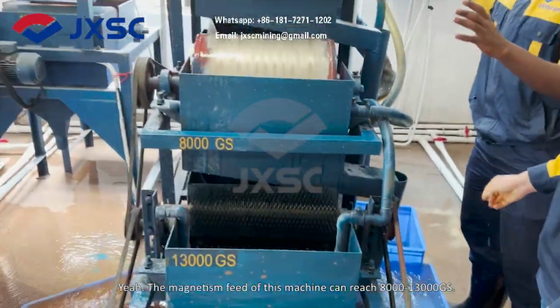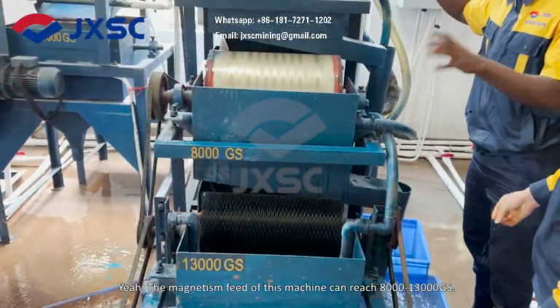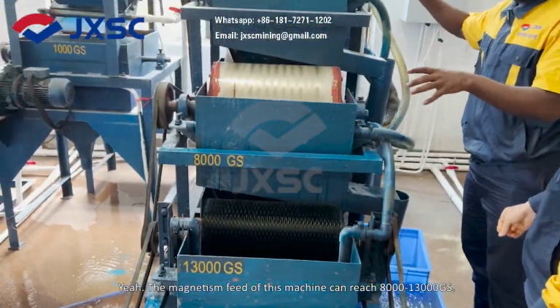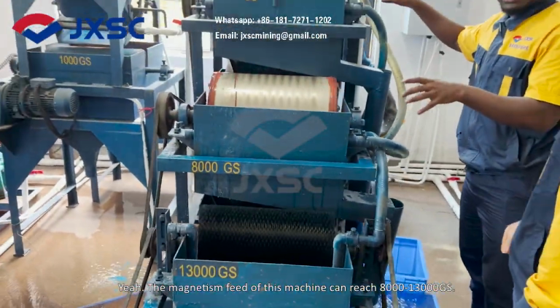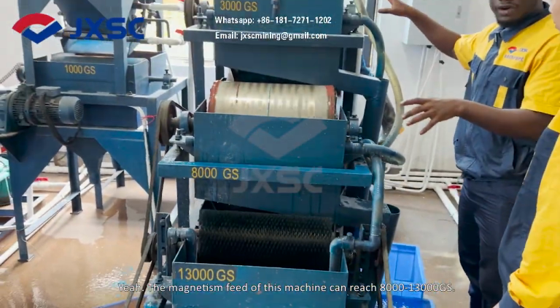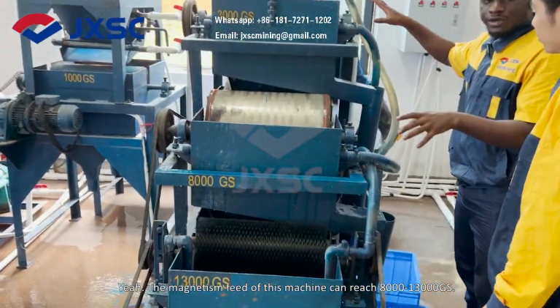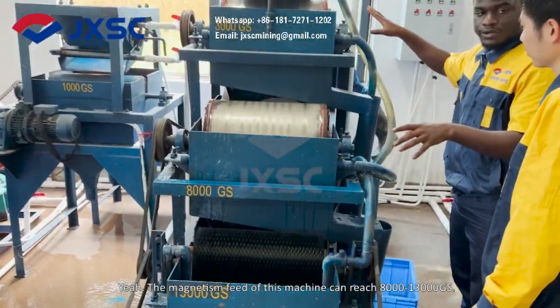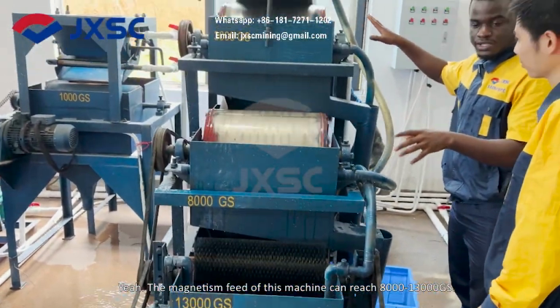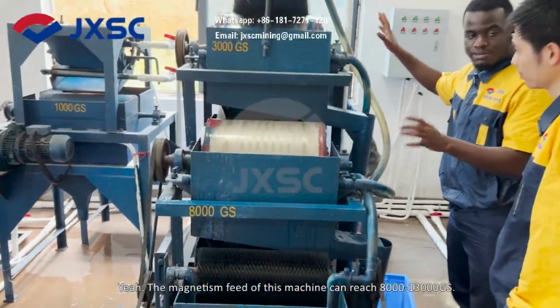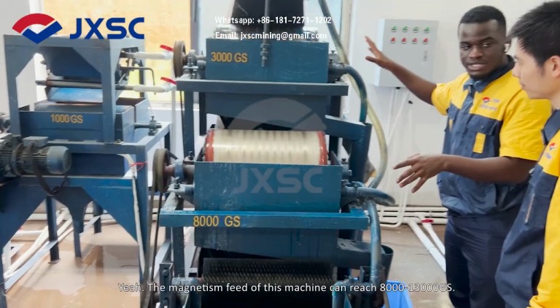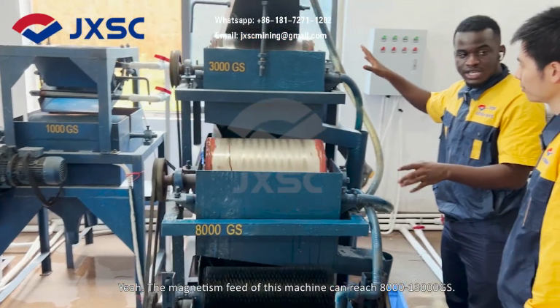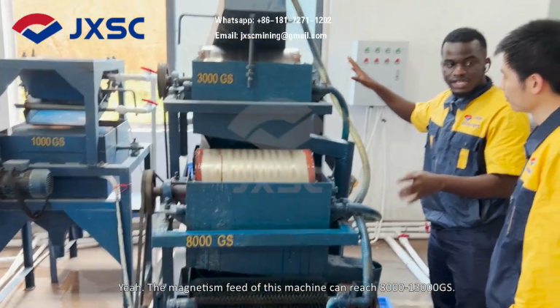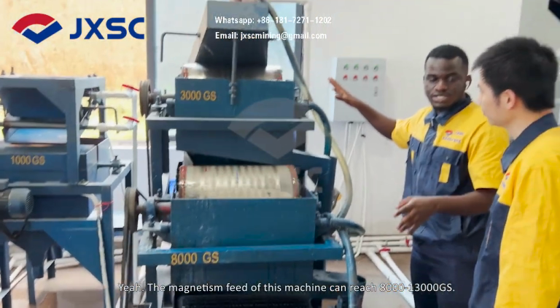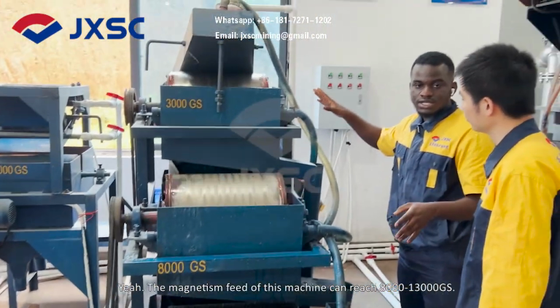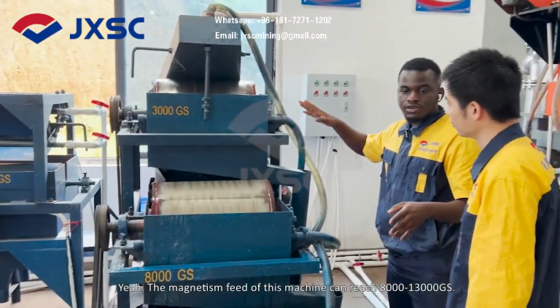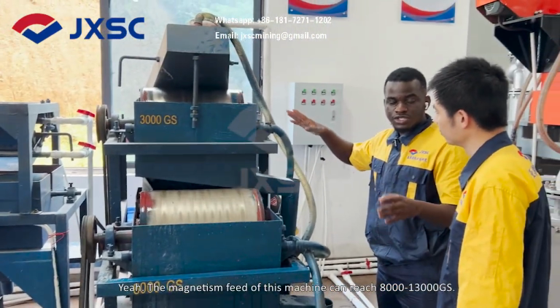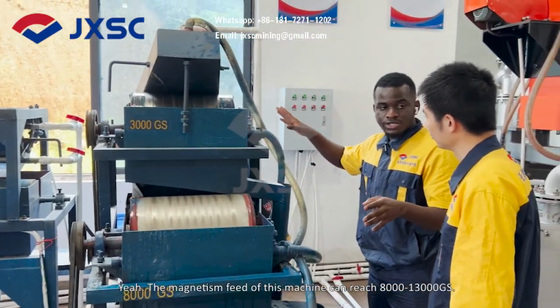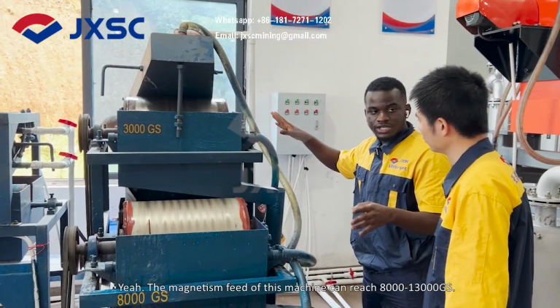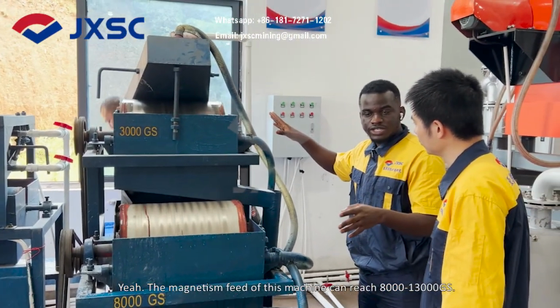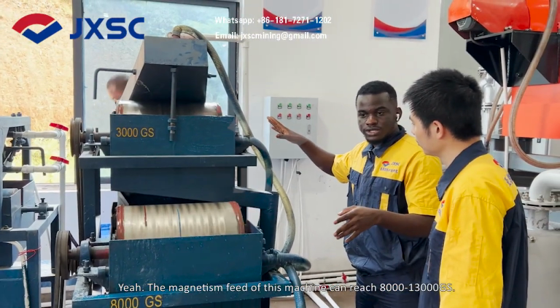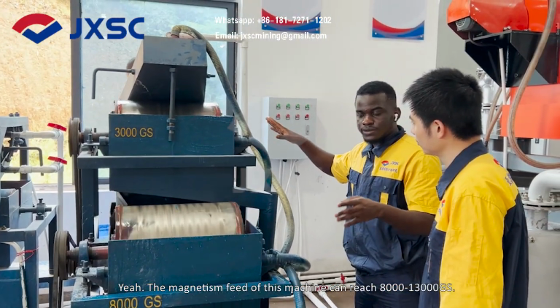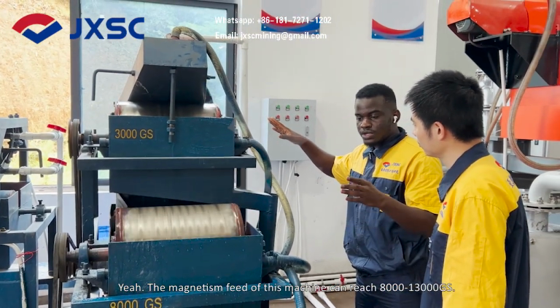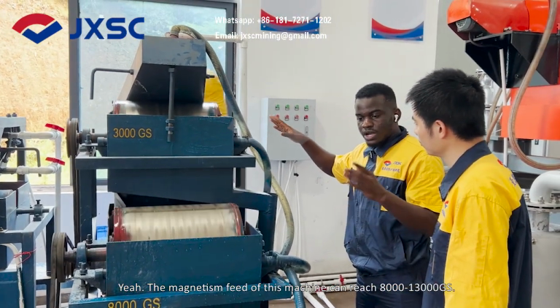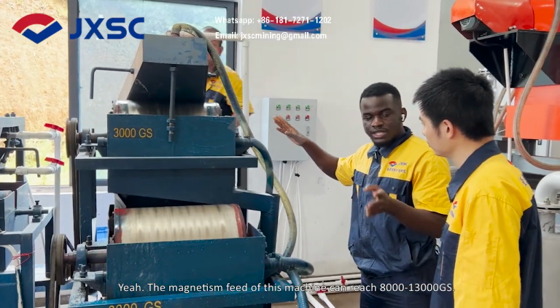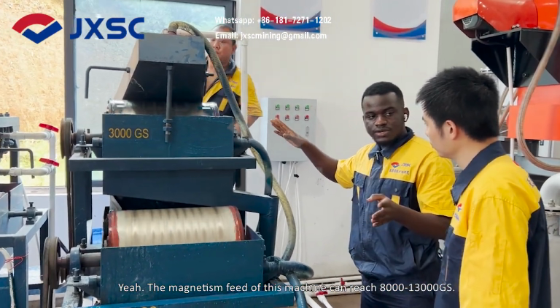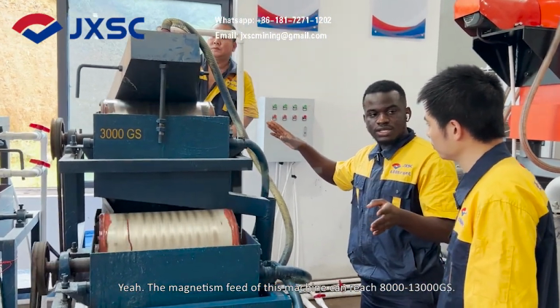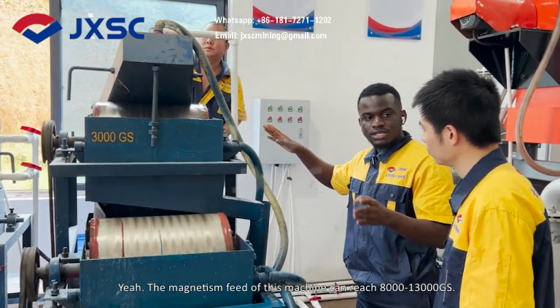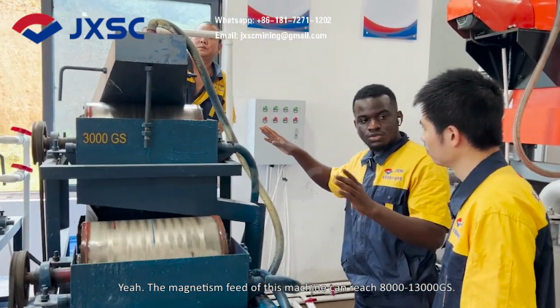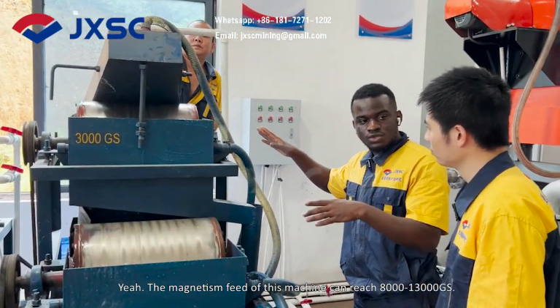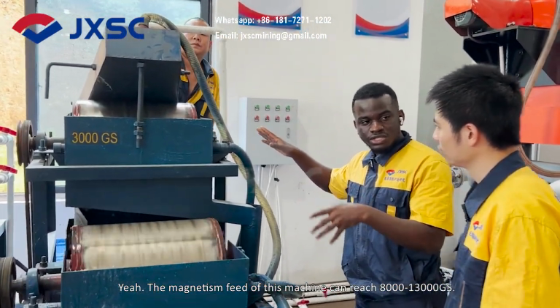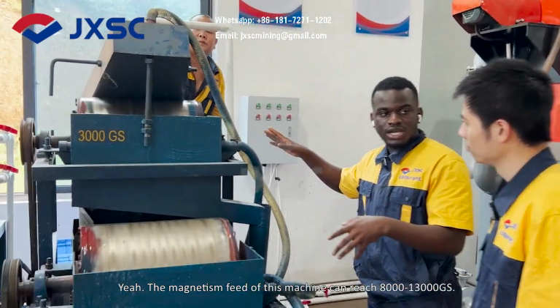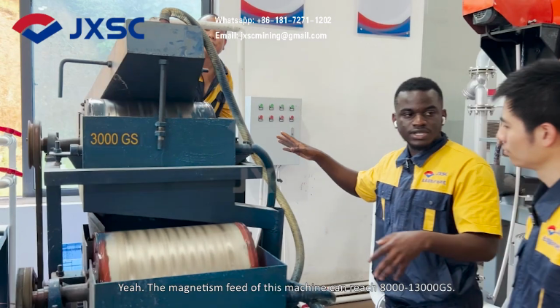The magnetic field of this machine can reach up to 8000 to 30,000 Gauss.